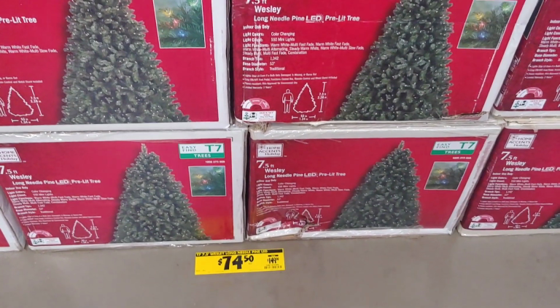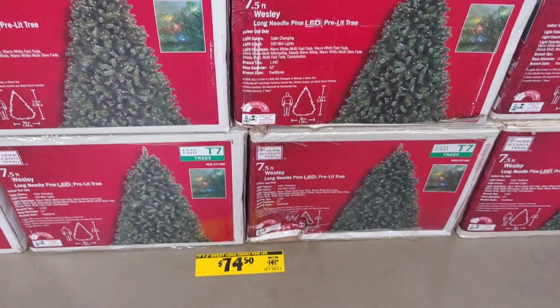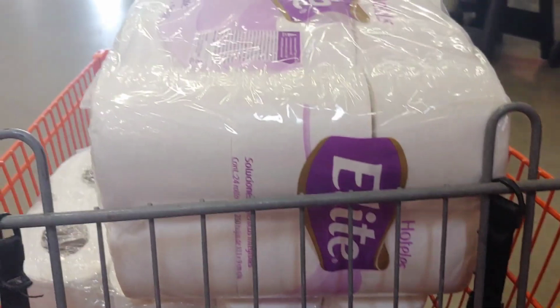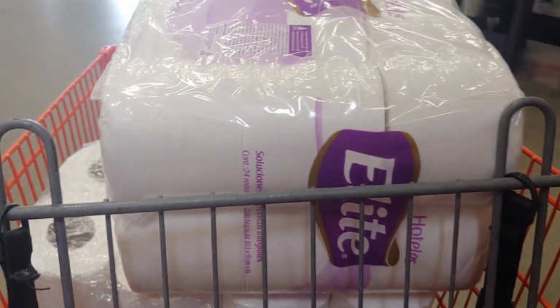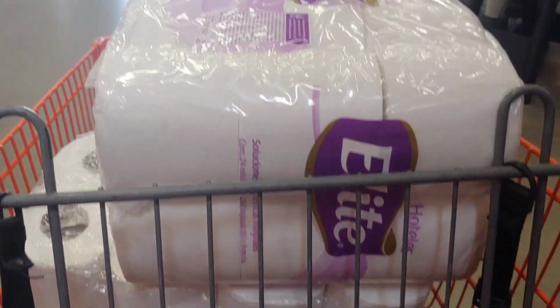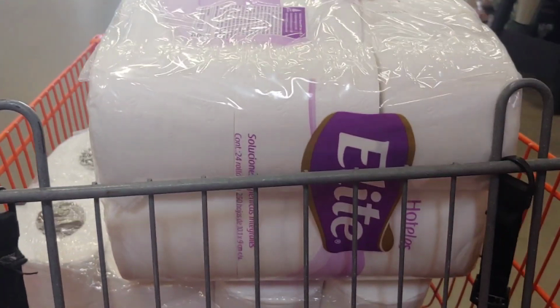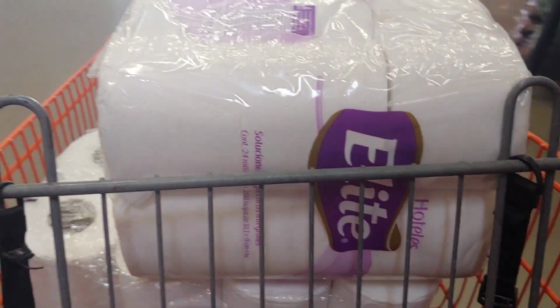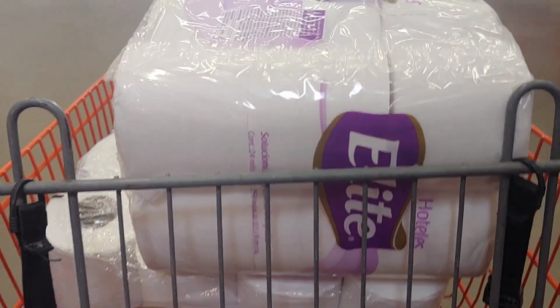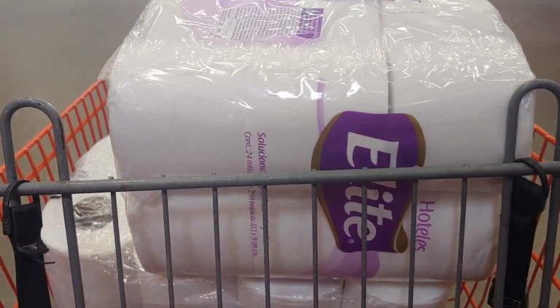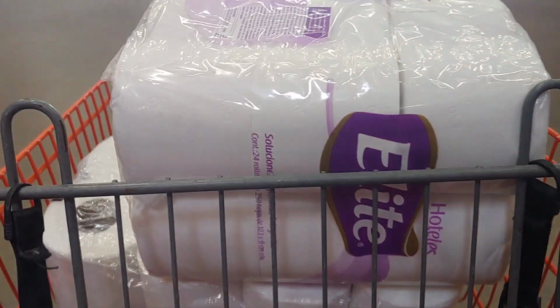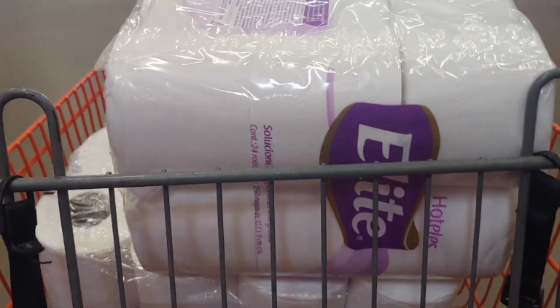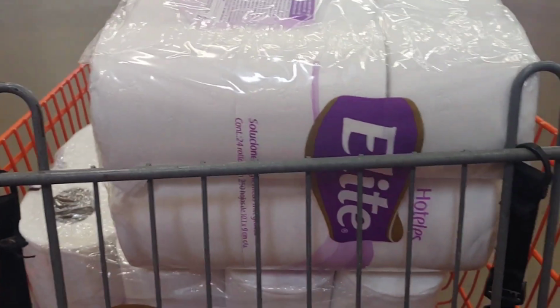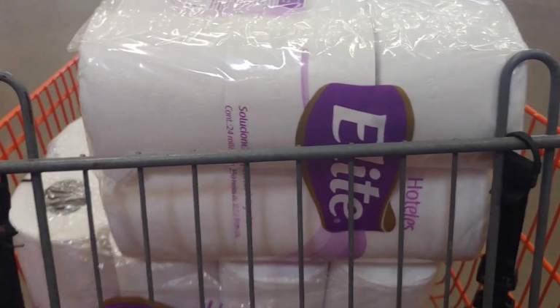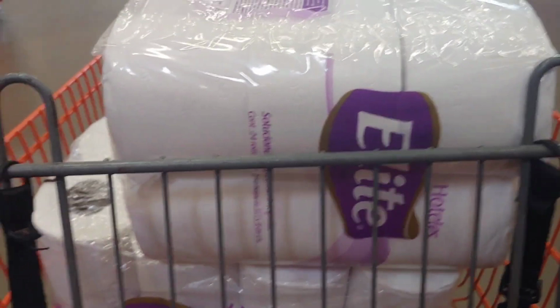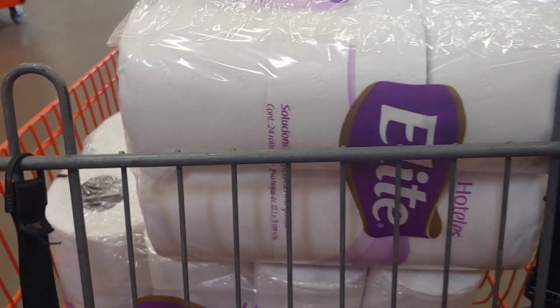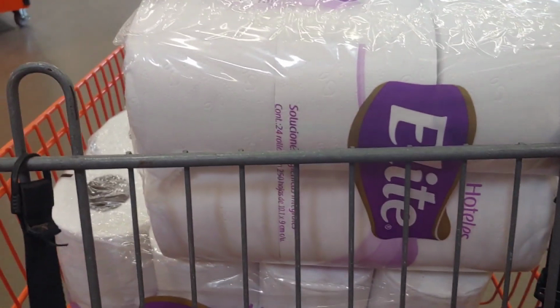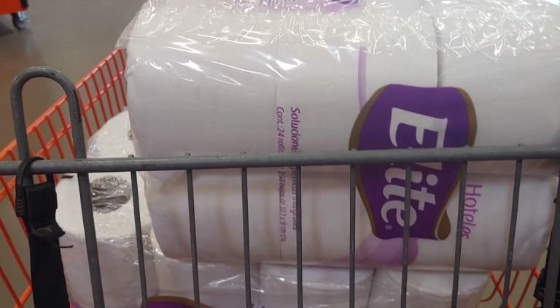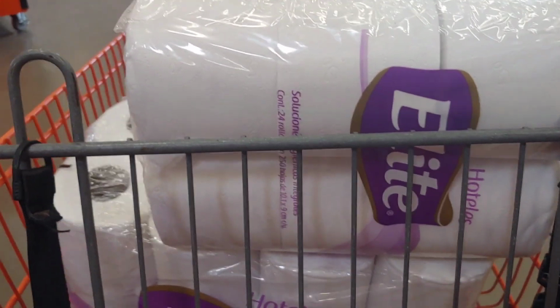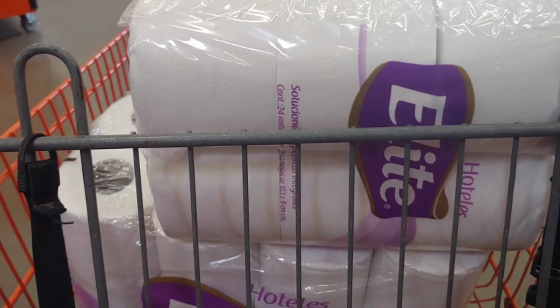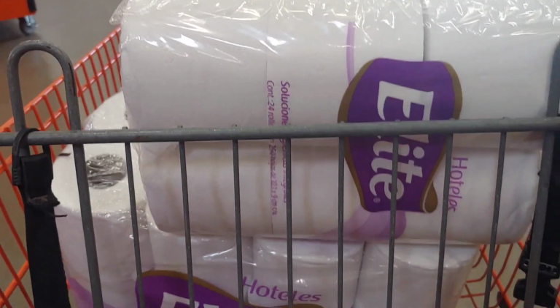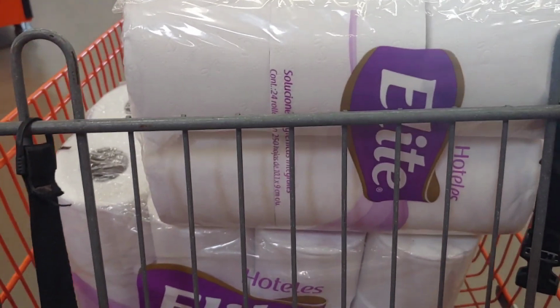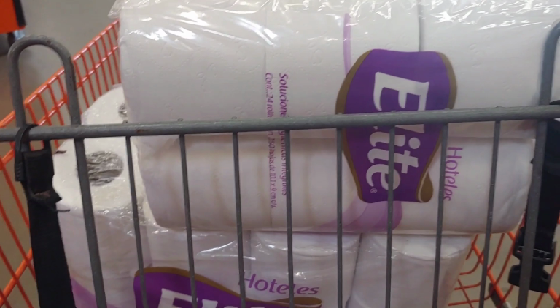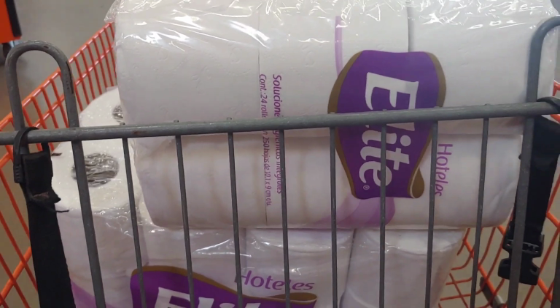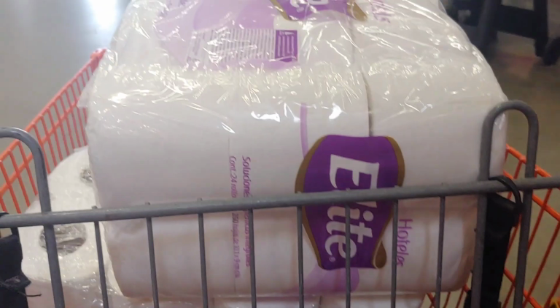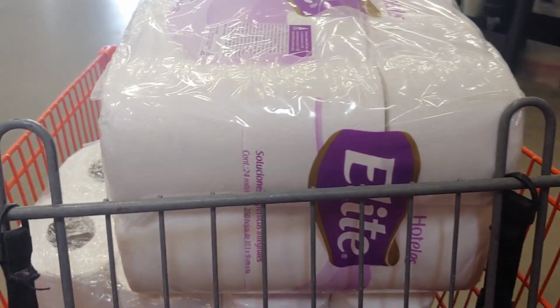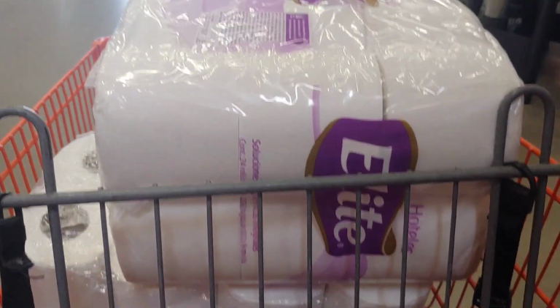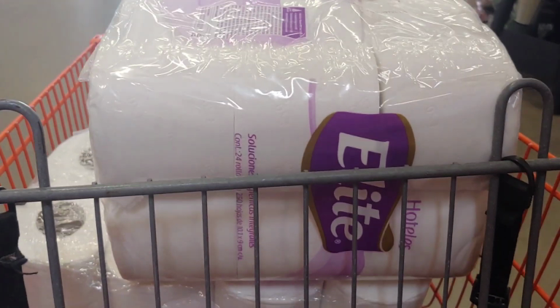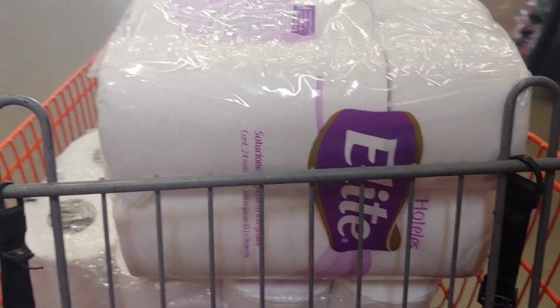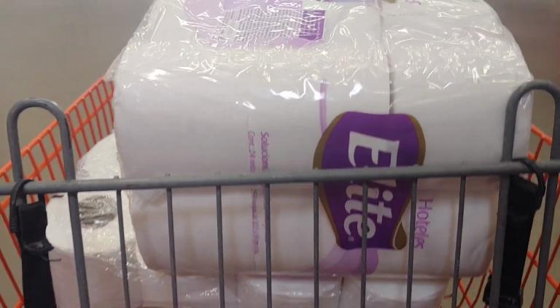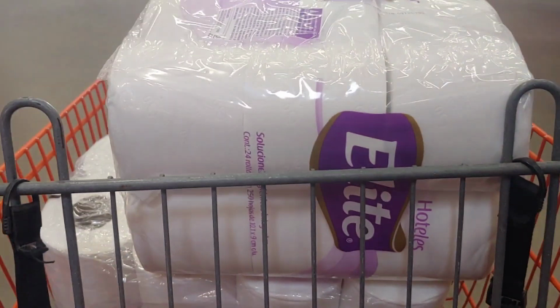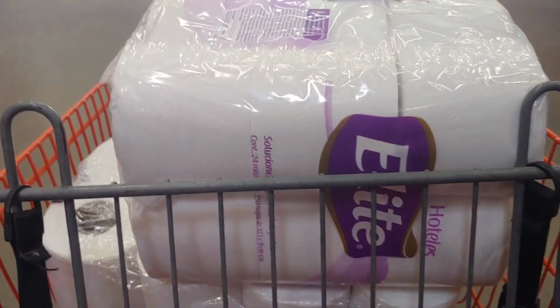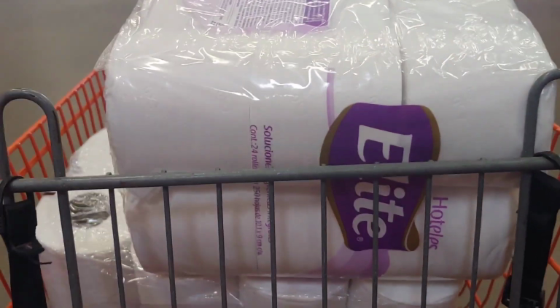I'm going to go ahead and go to the register and pay for my packages of toilet tissue, and I'll come back and share my receipt with you.